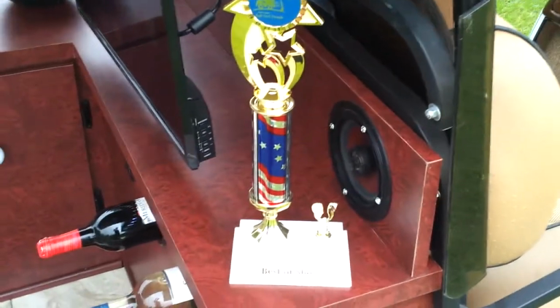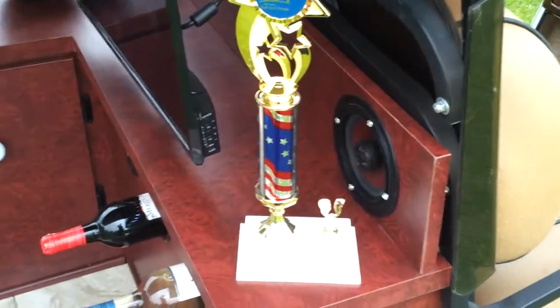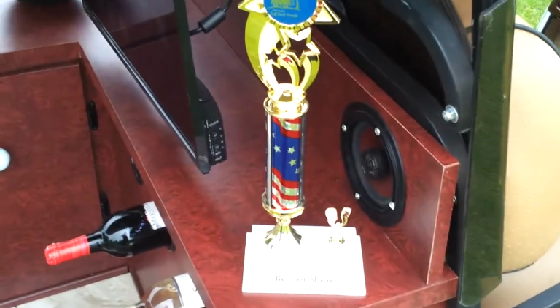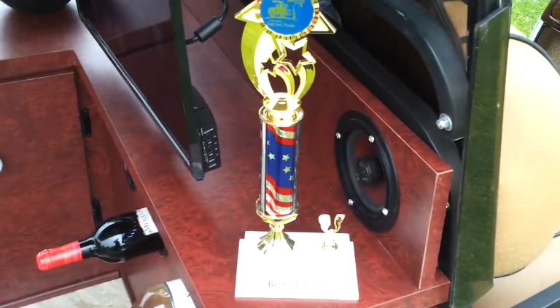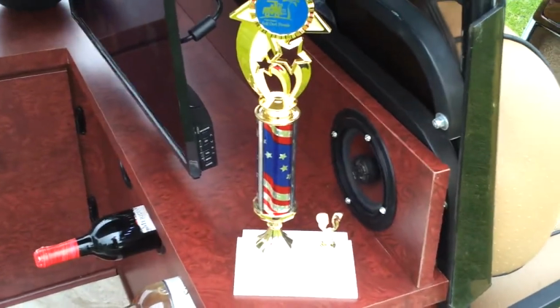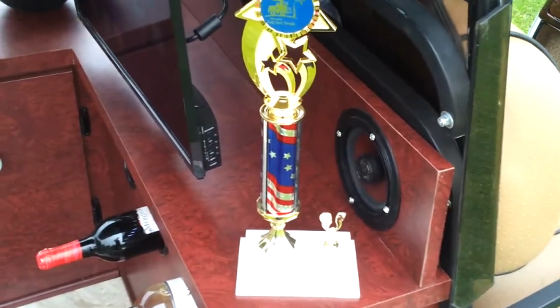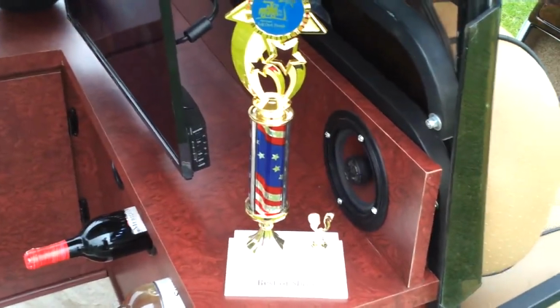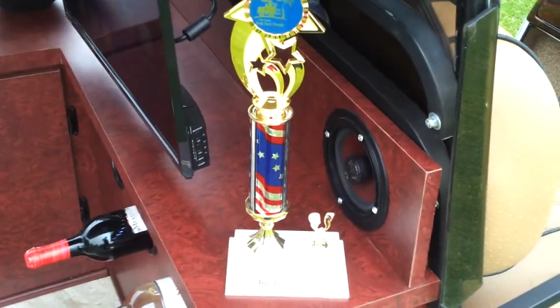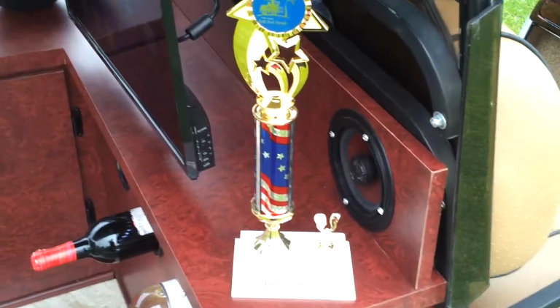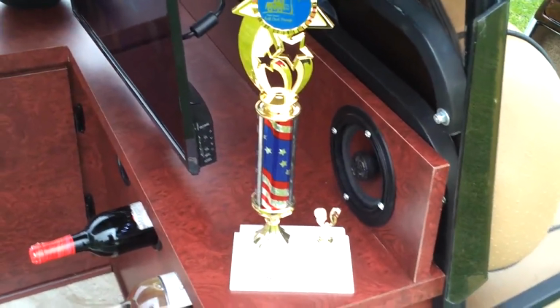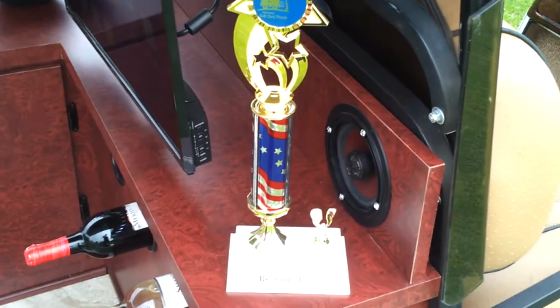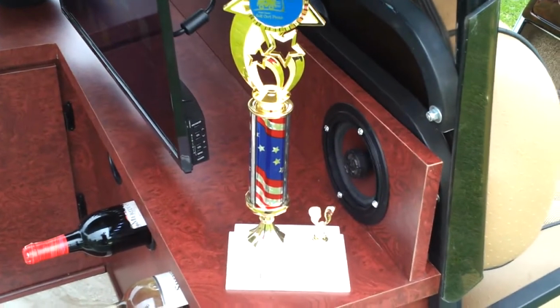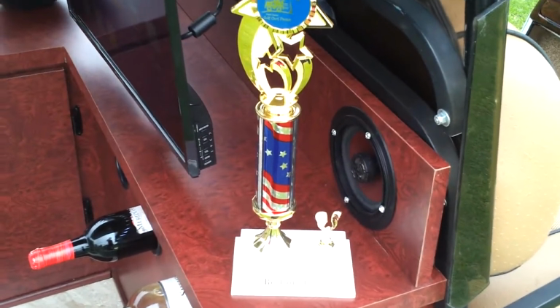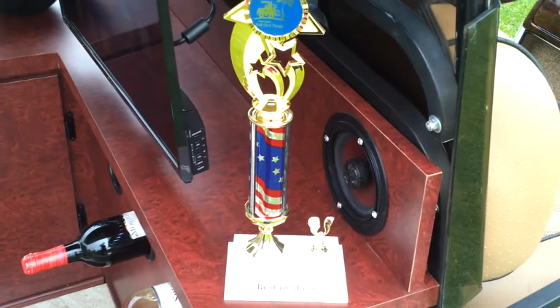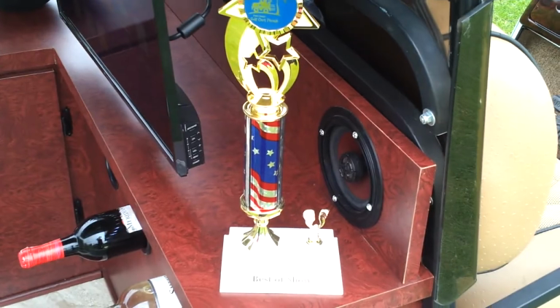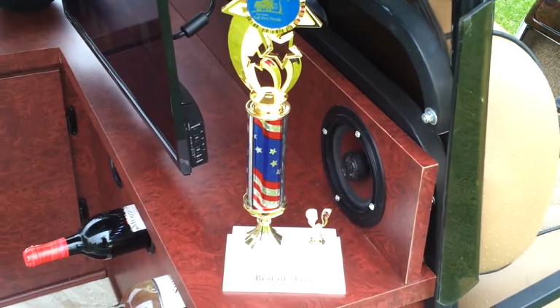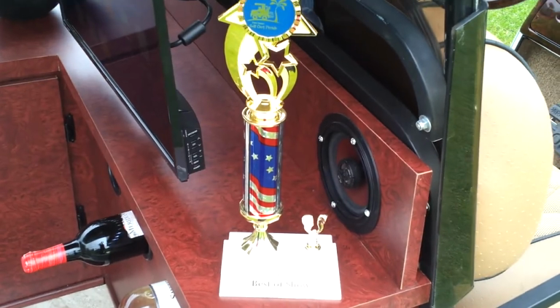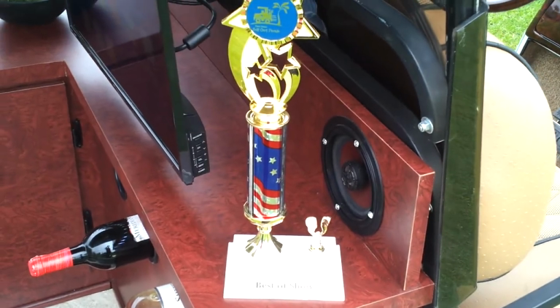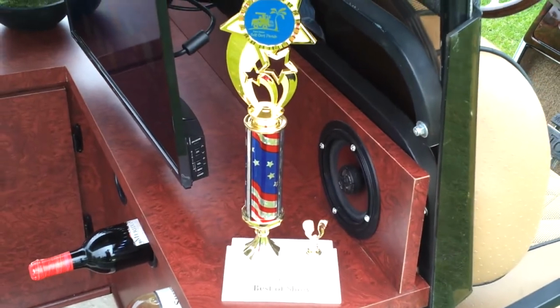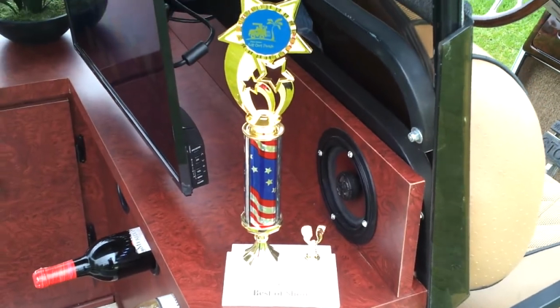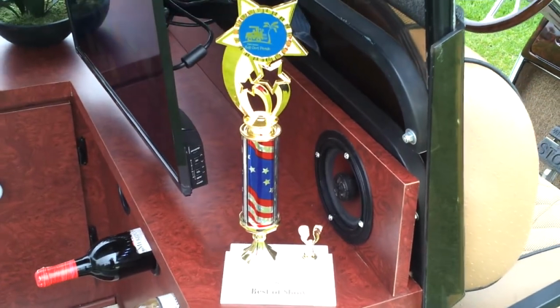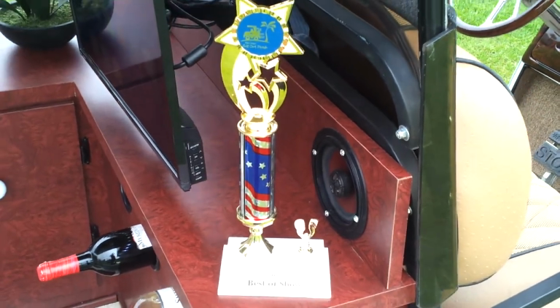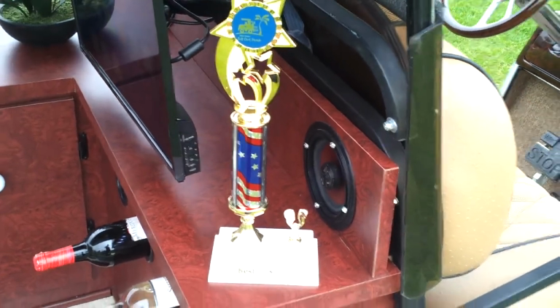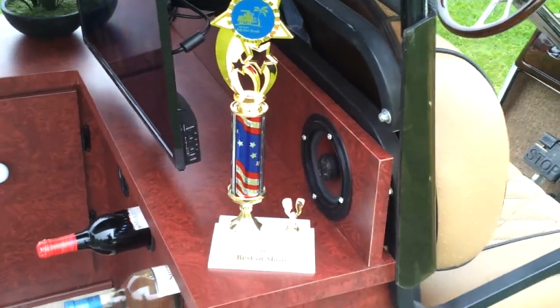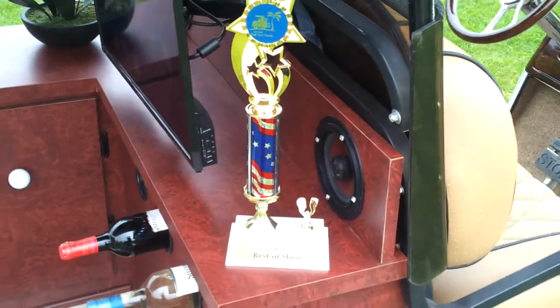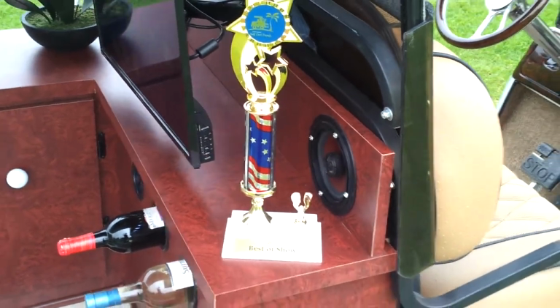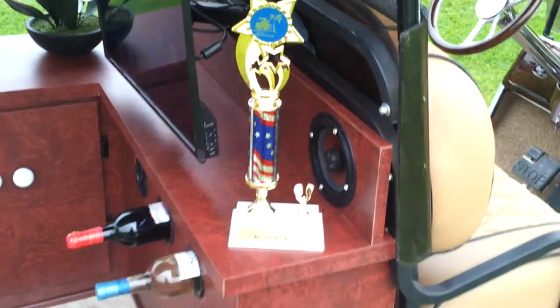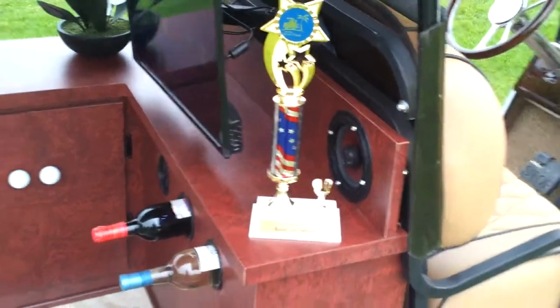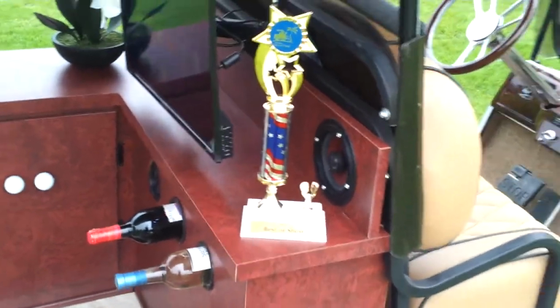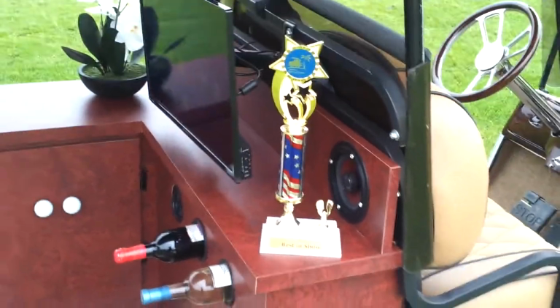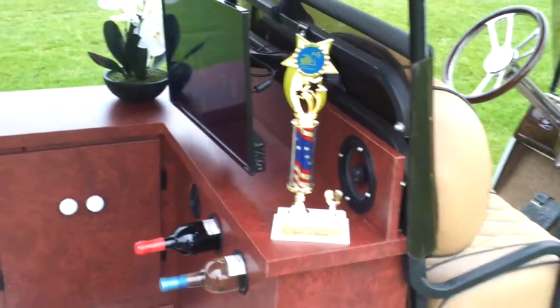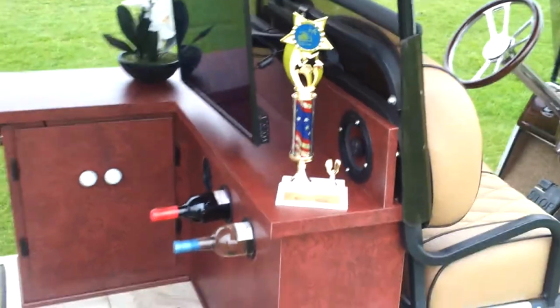Here is the trophy that All Custom Golf Carts won — Best of Show 2012 at the Palm Desert Golf Cart Parade.